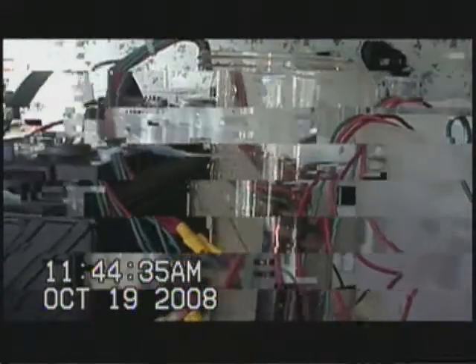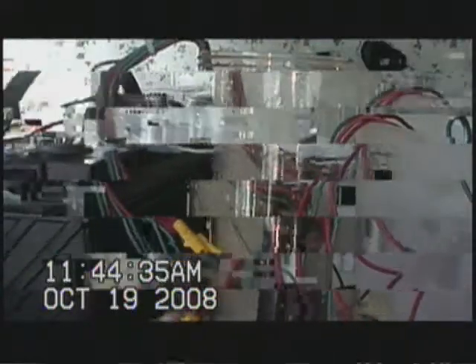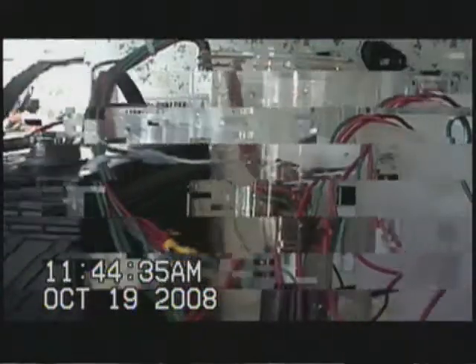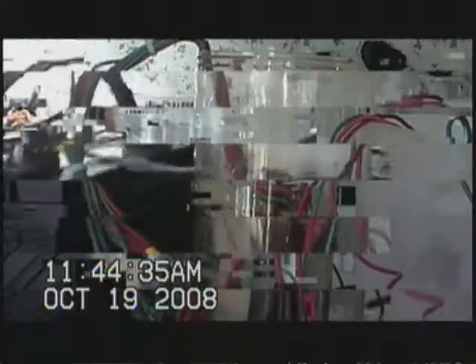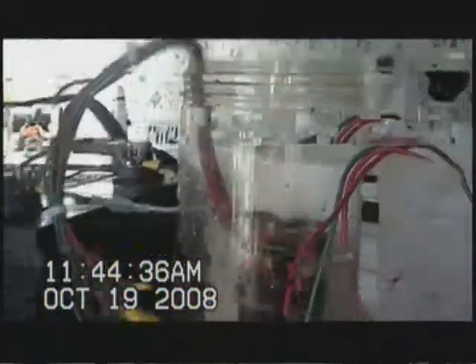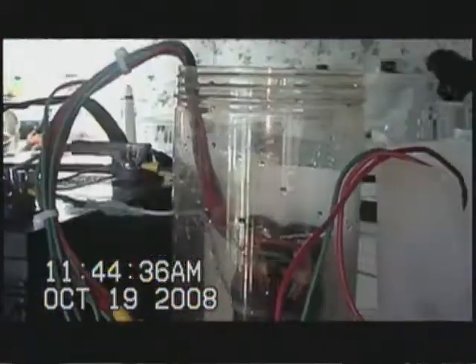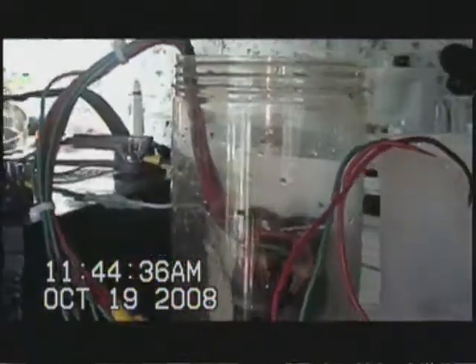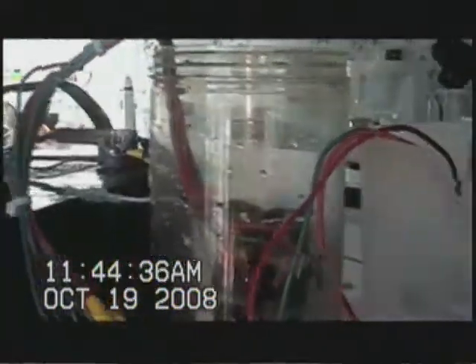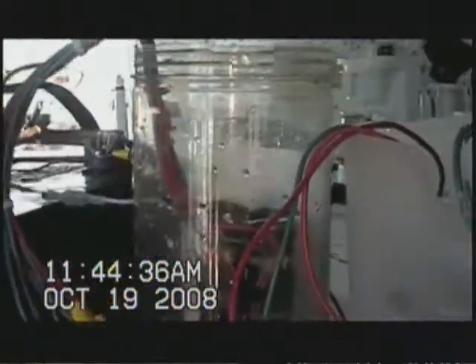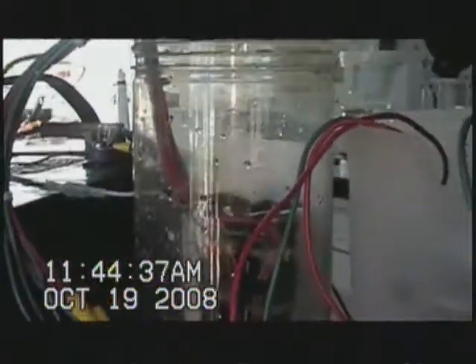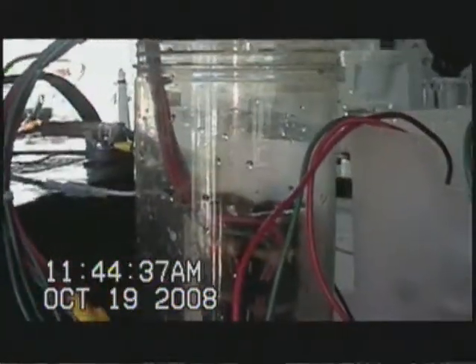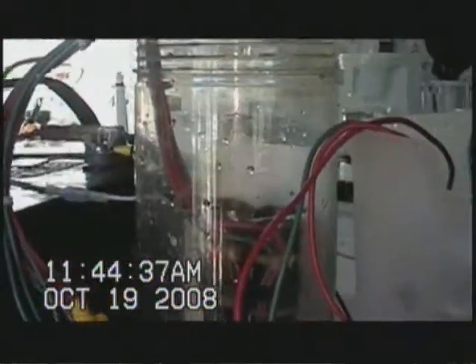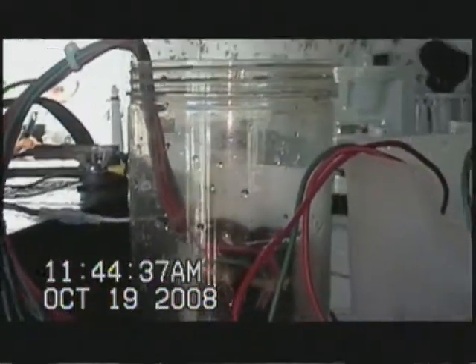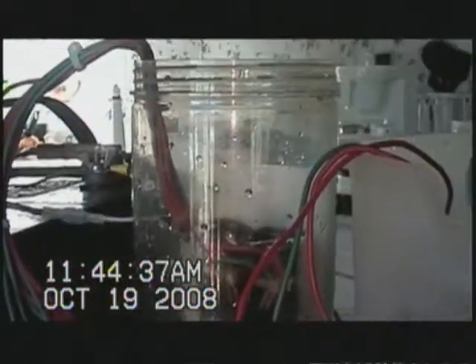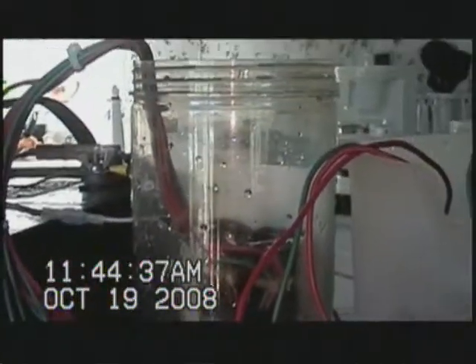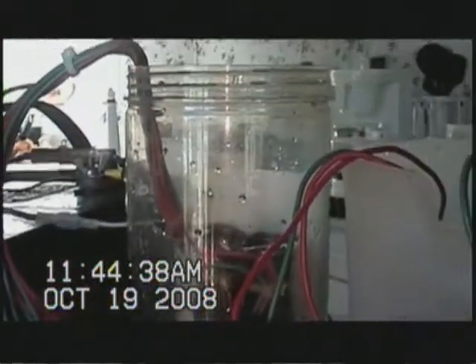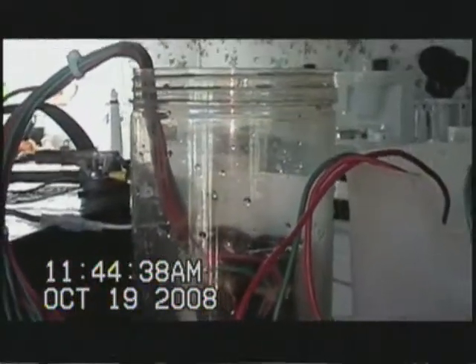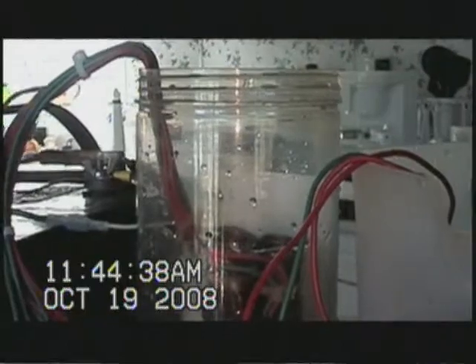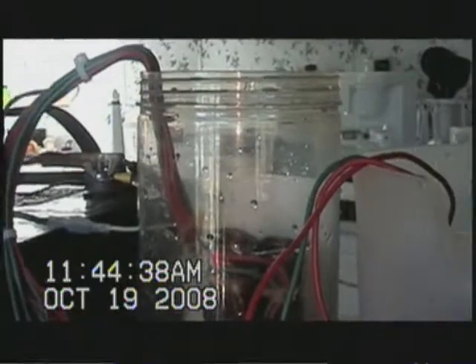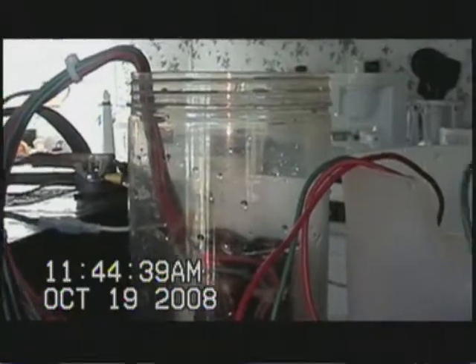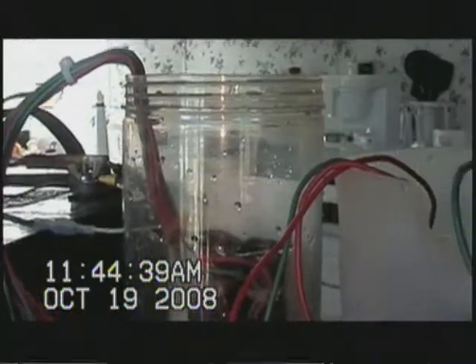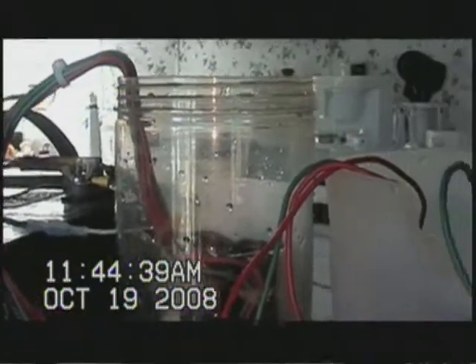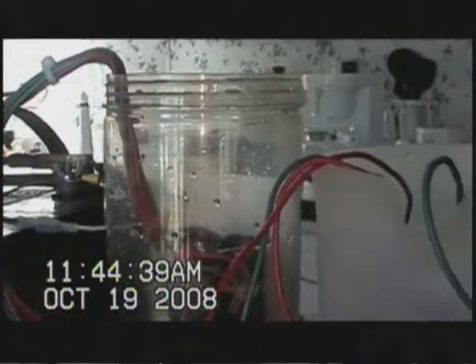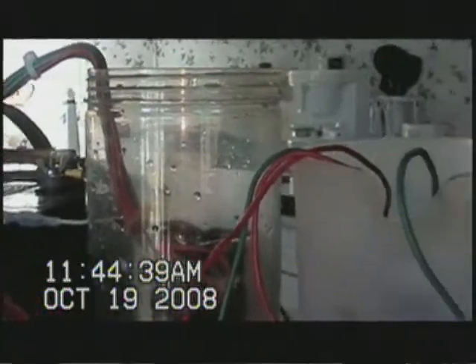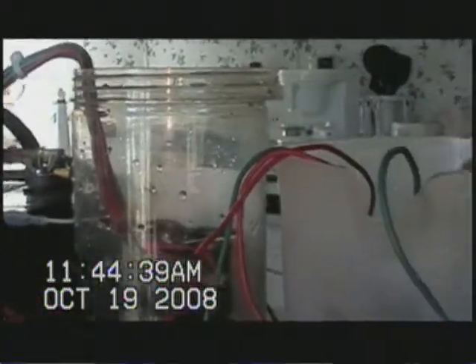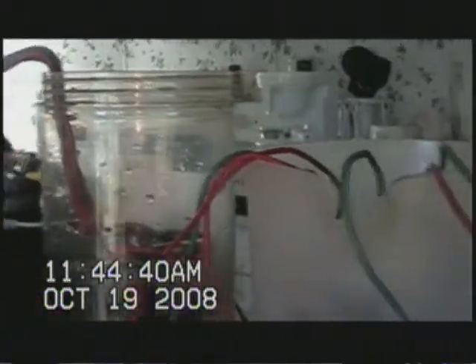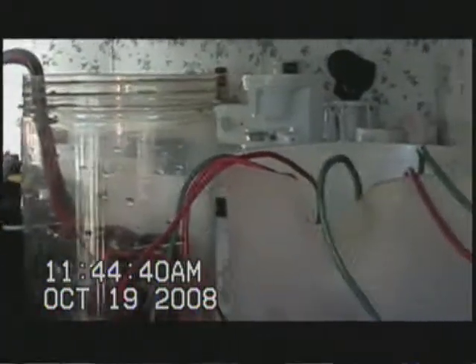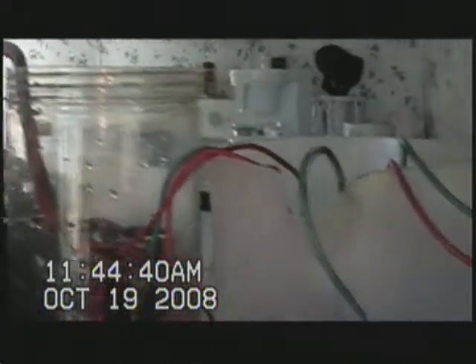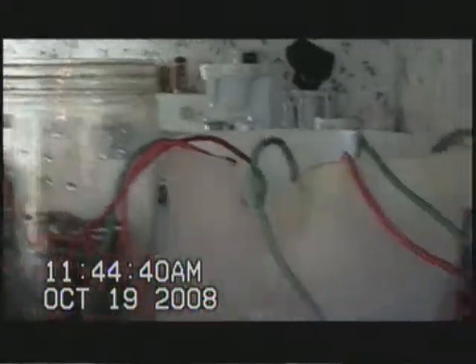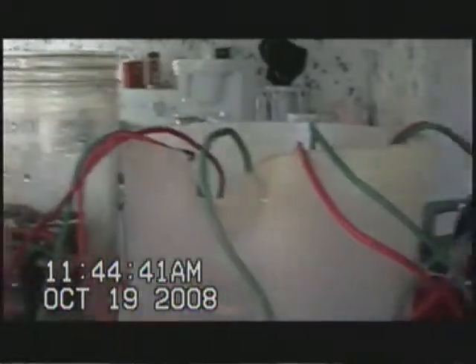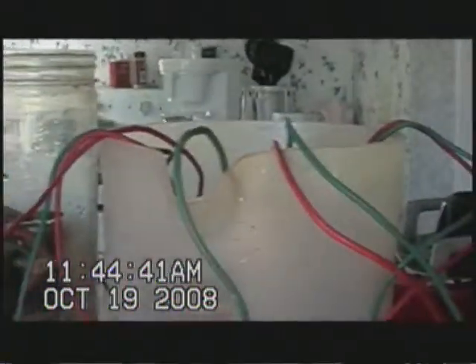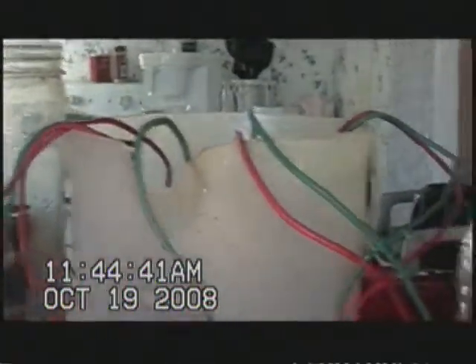Hello, this is Free Energyne, coming to you live on HHO Experiment.